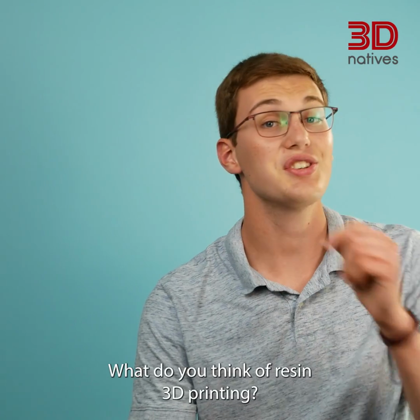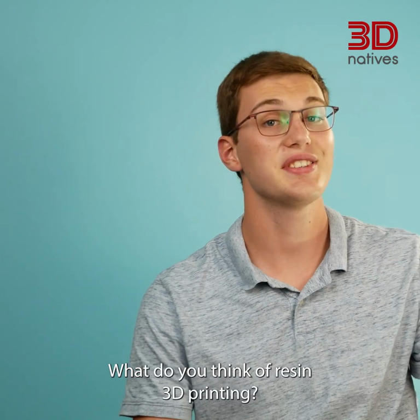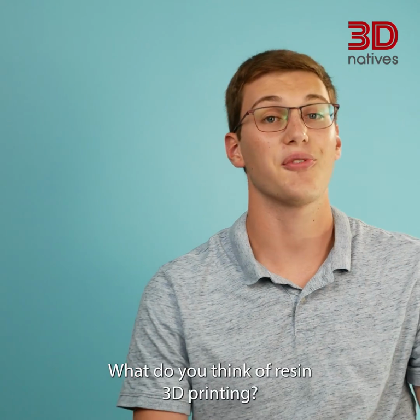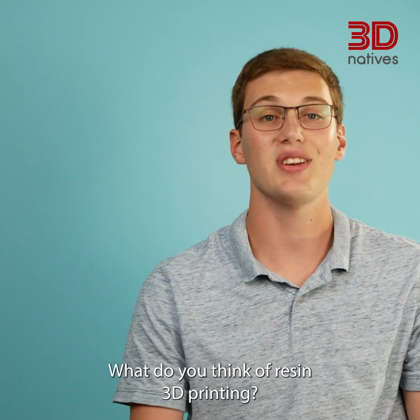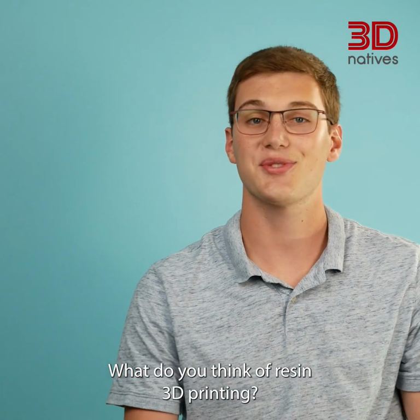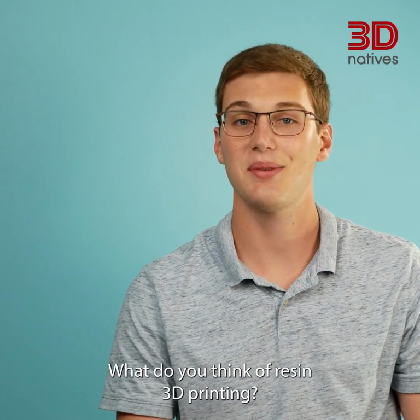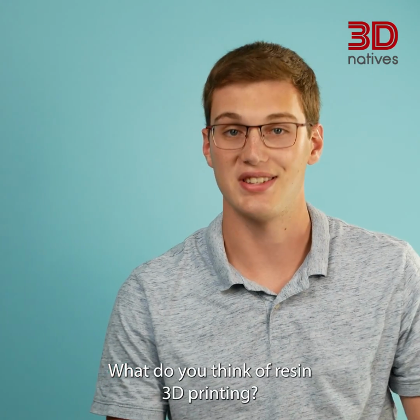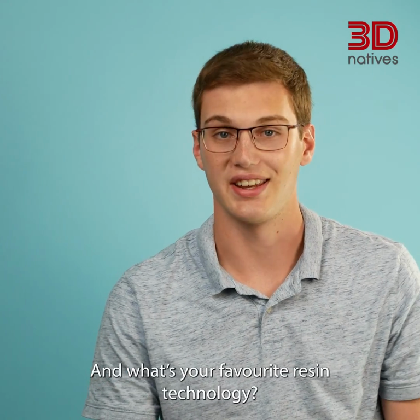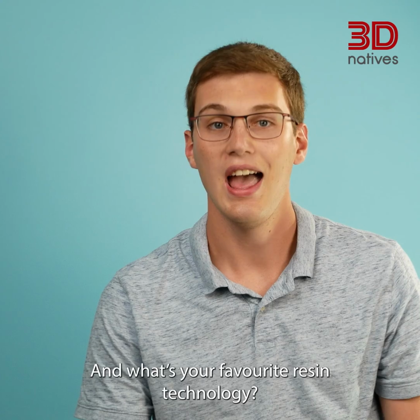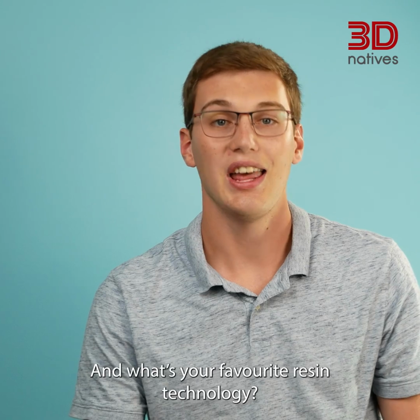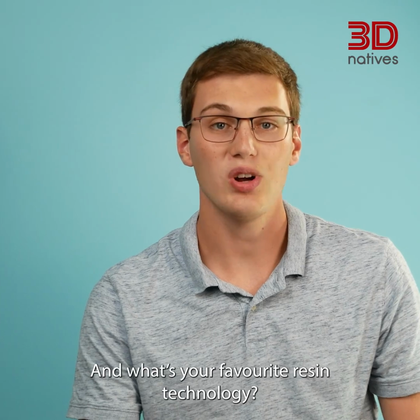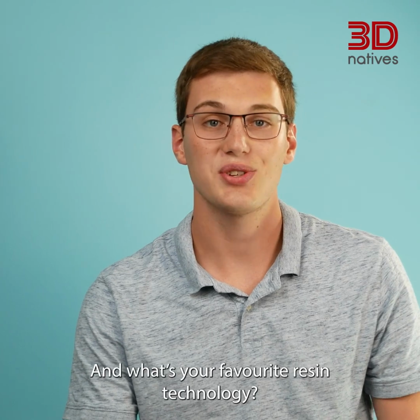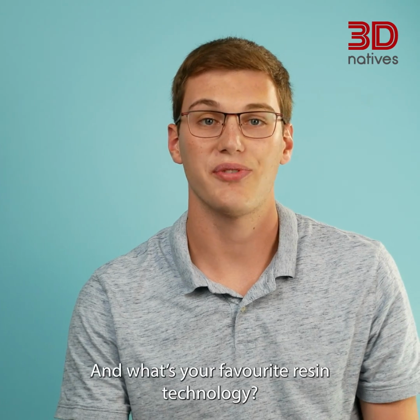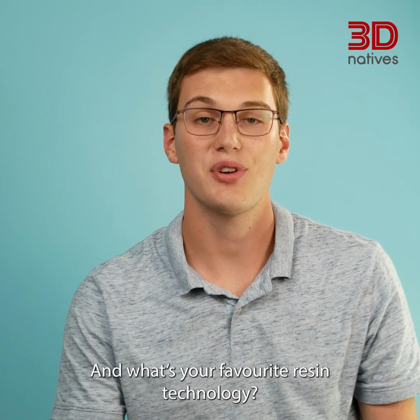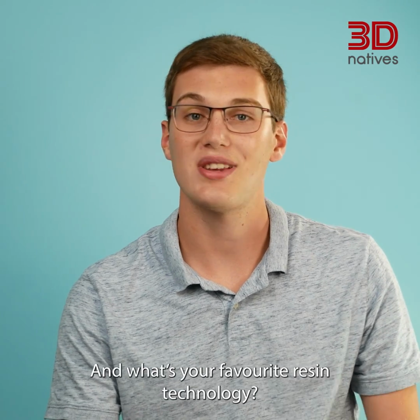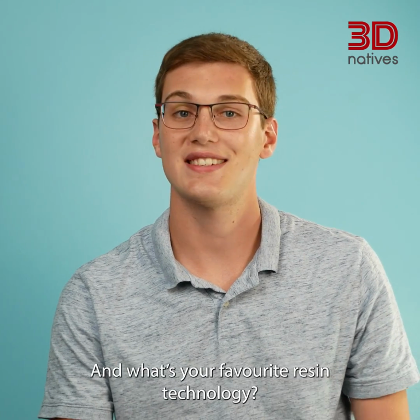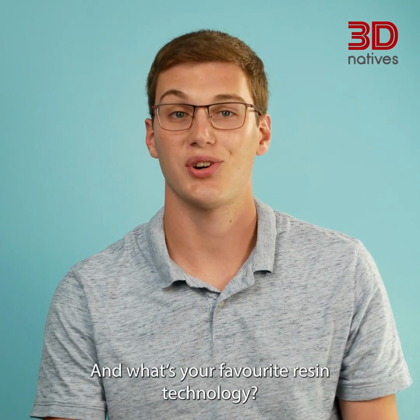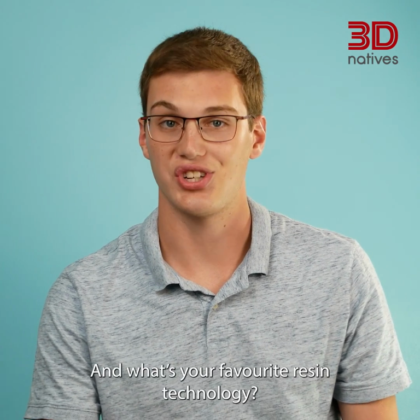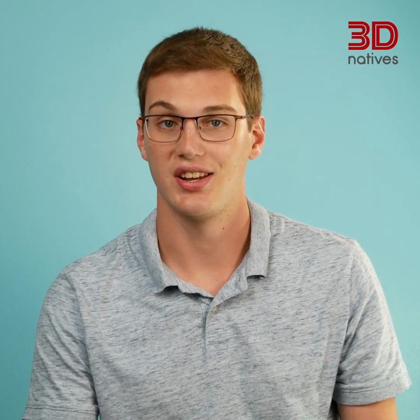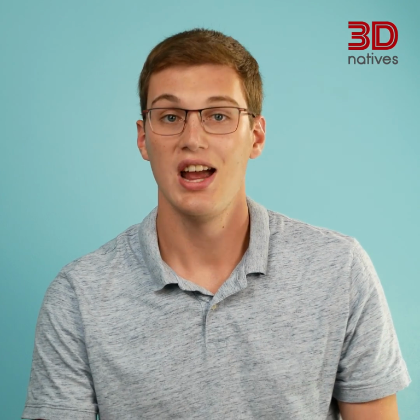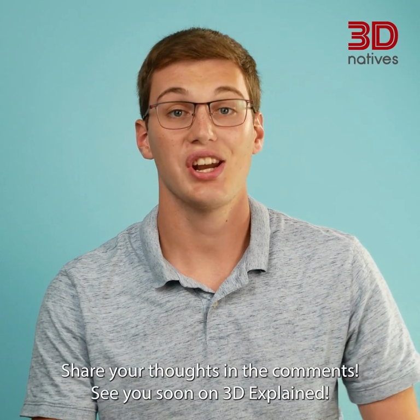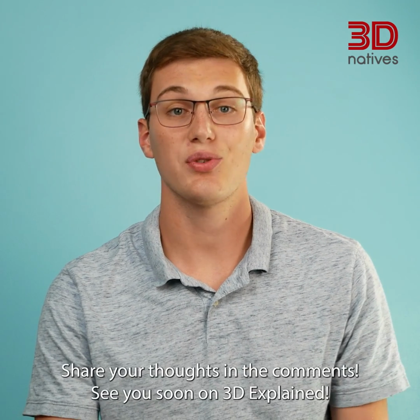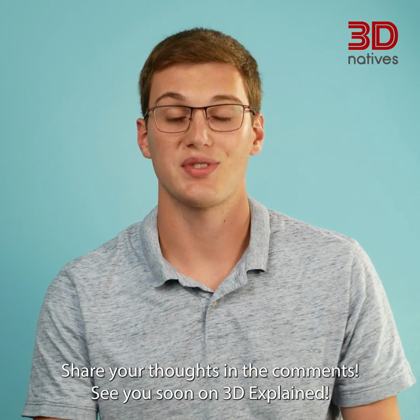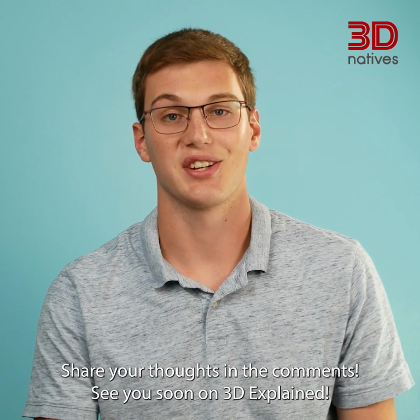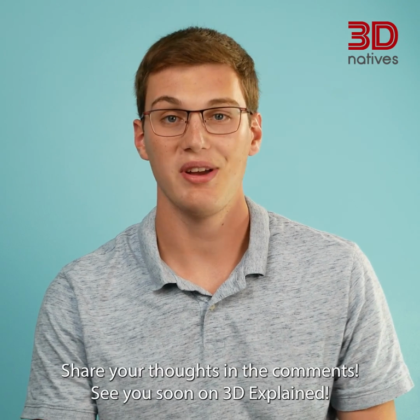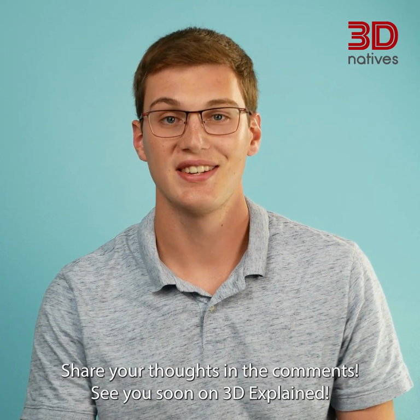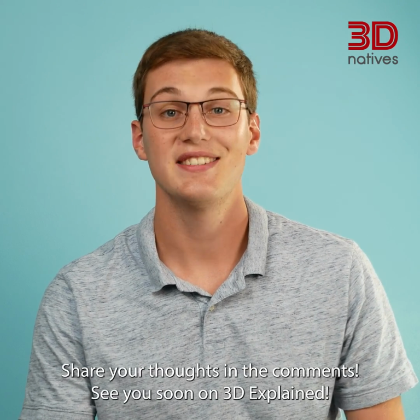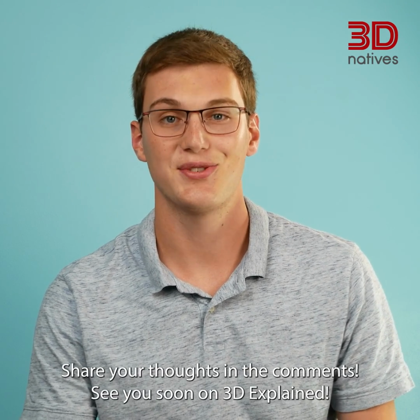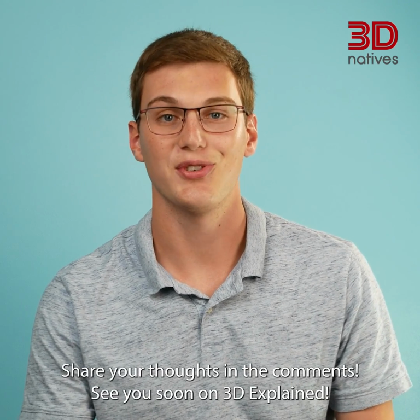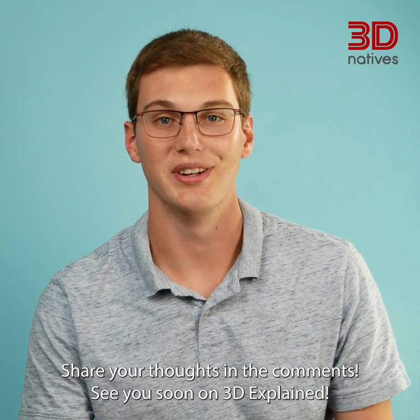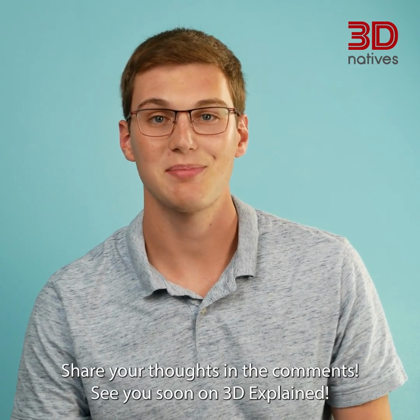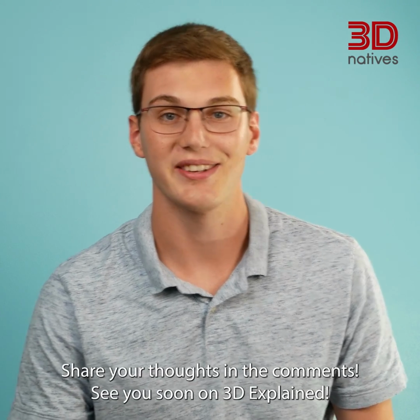What do you think of resin 3D printing? And what's your favorite resin technology? Share your thoughts in the comments. See you soon on 3D Explained.